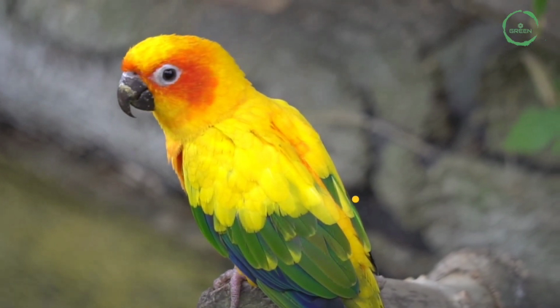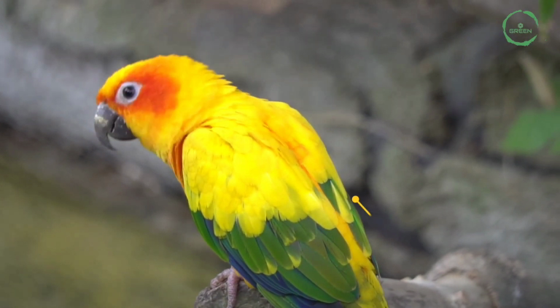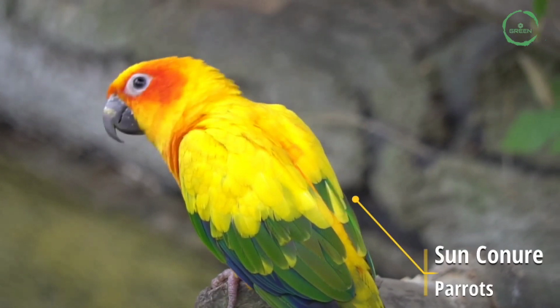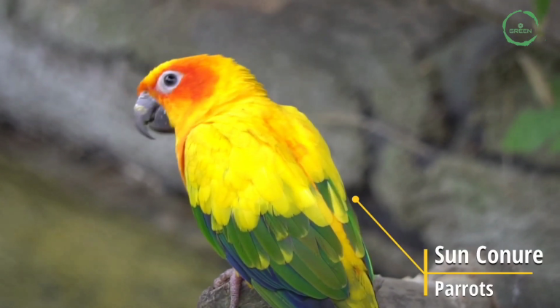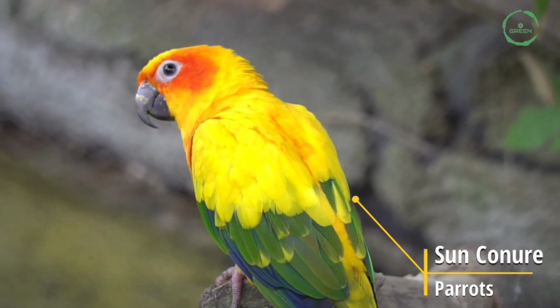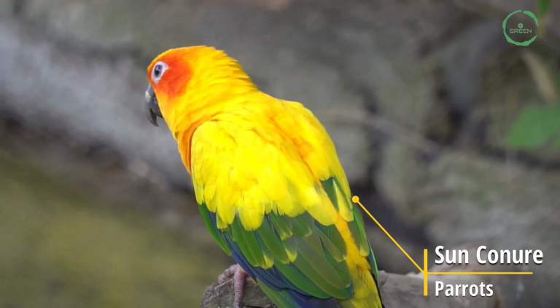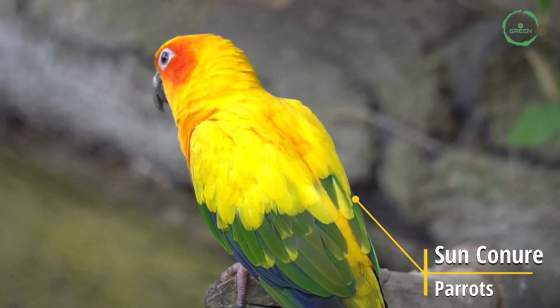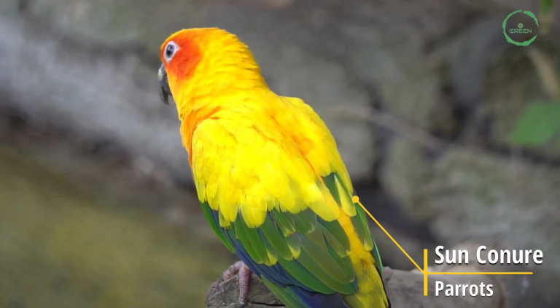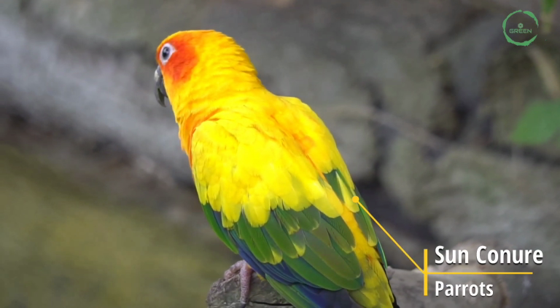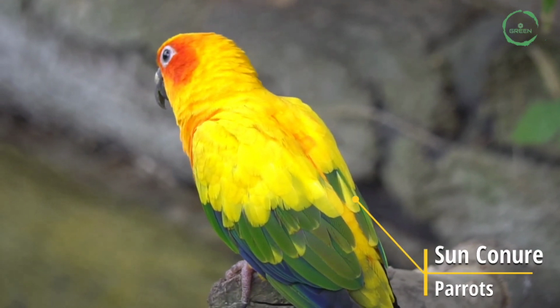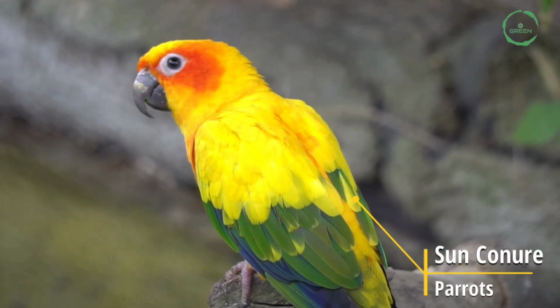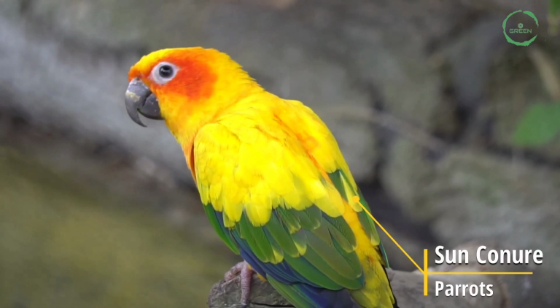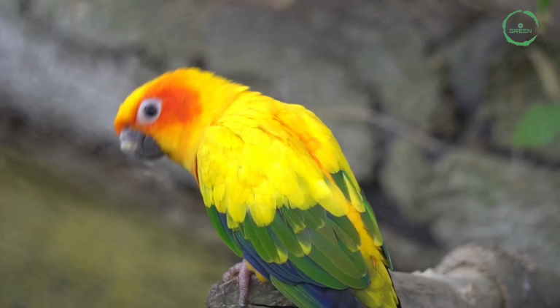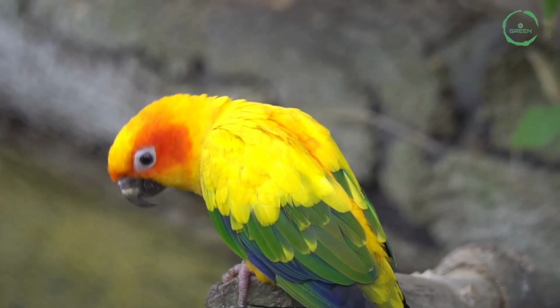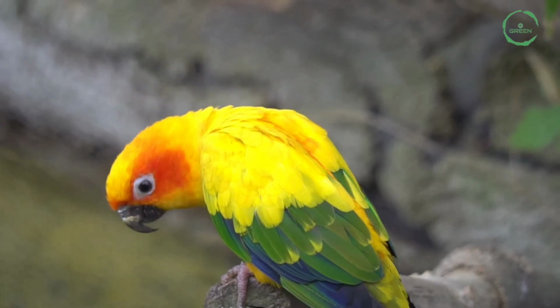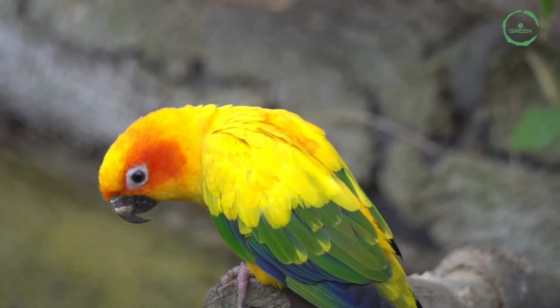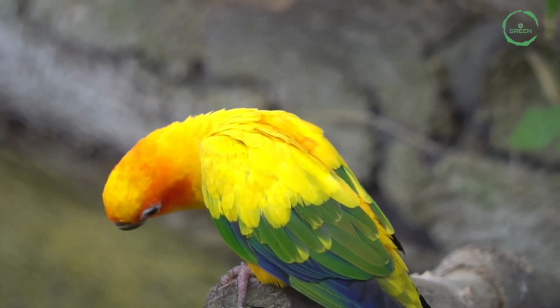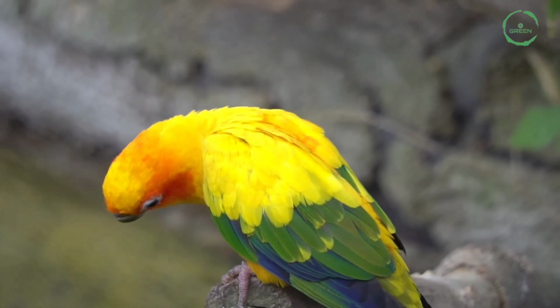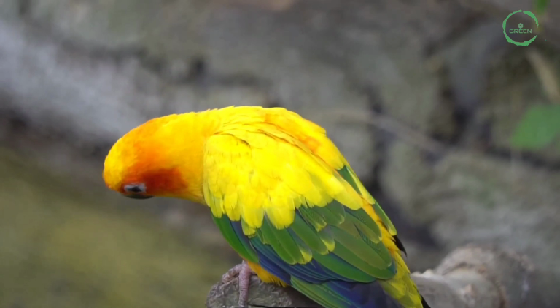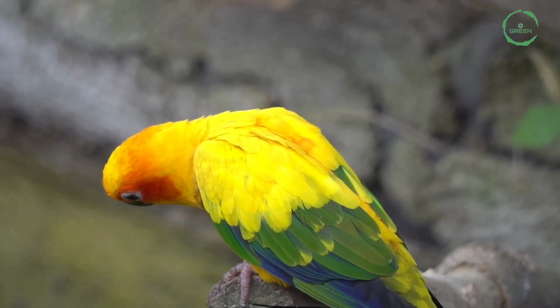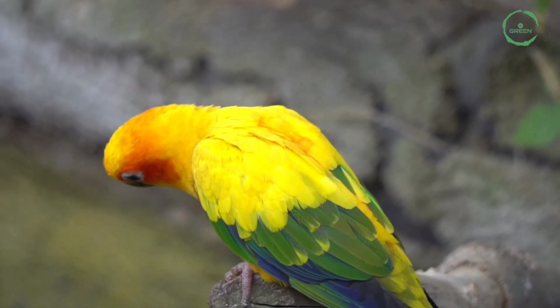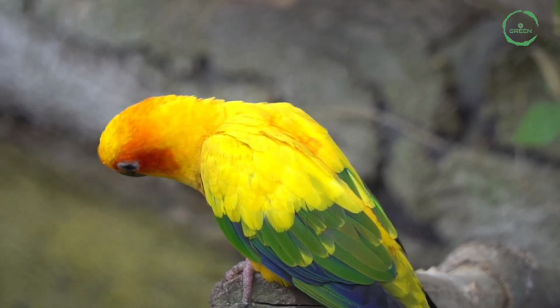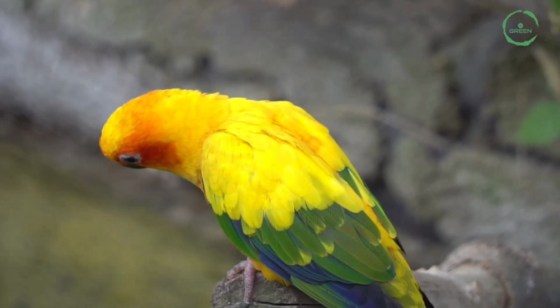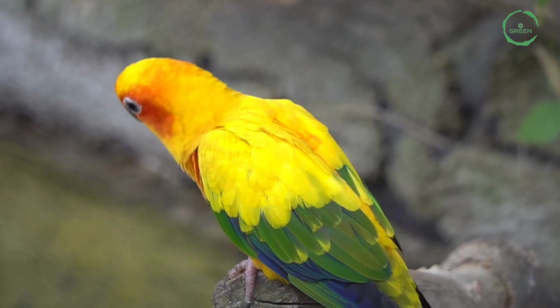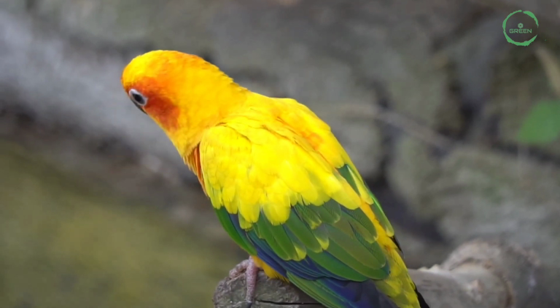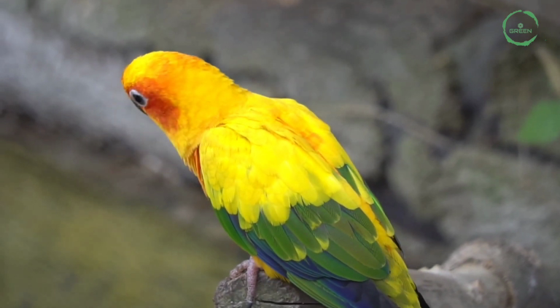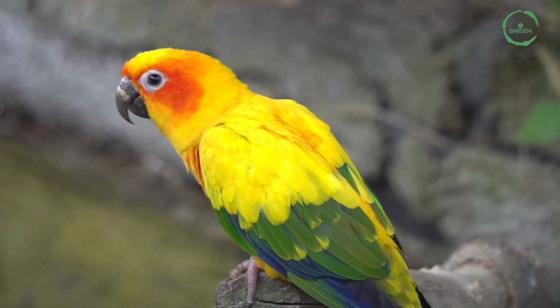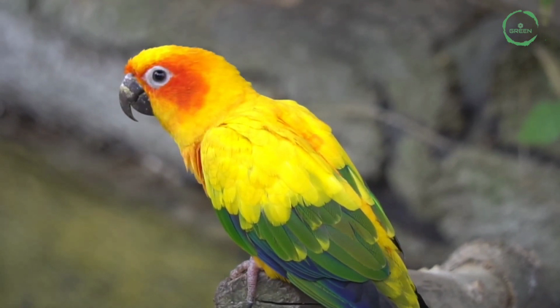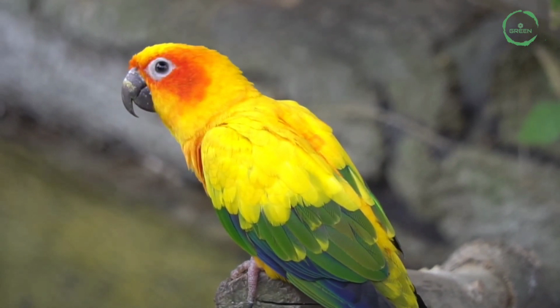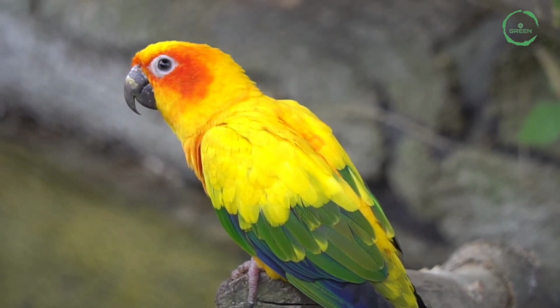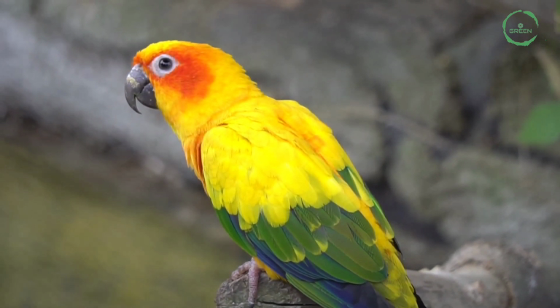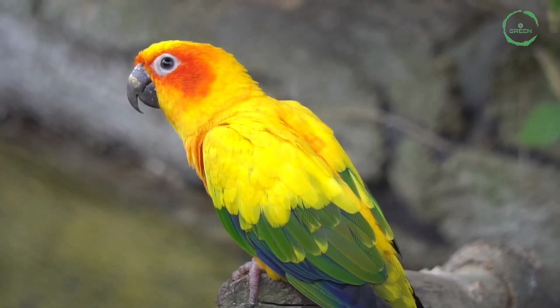The Sun Conure is a medium-sized, colorful parrot native to north-western South America.